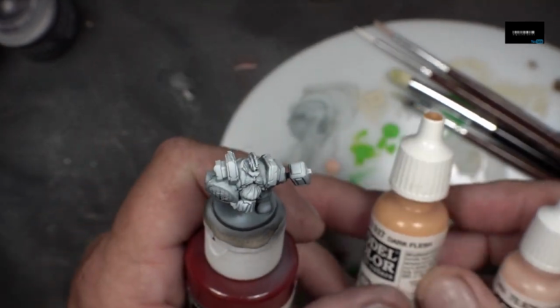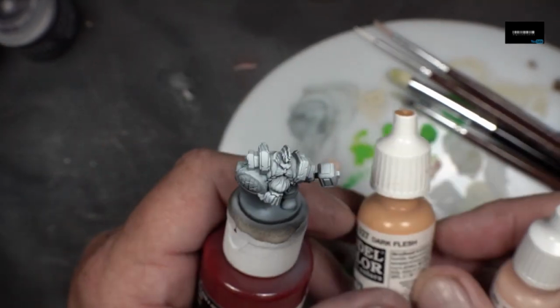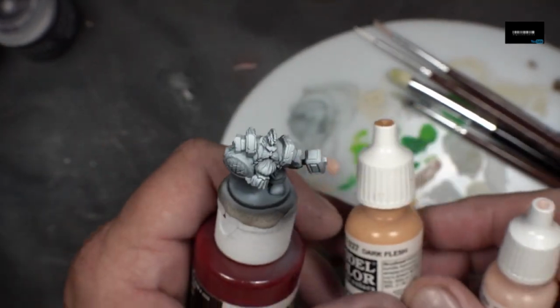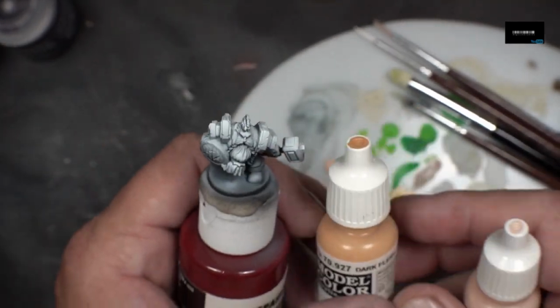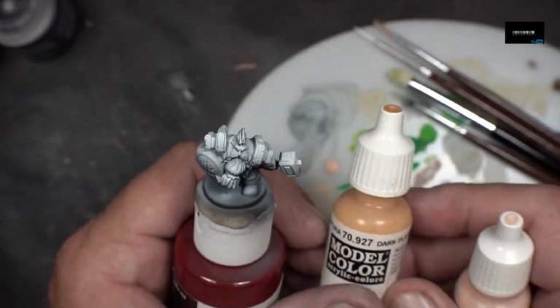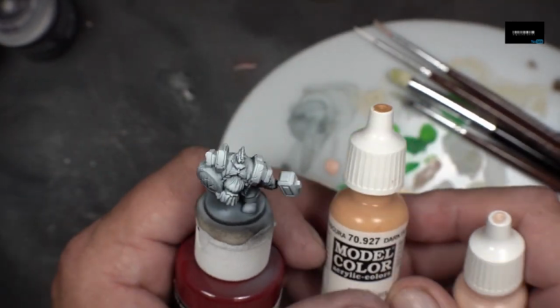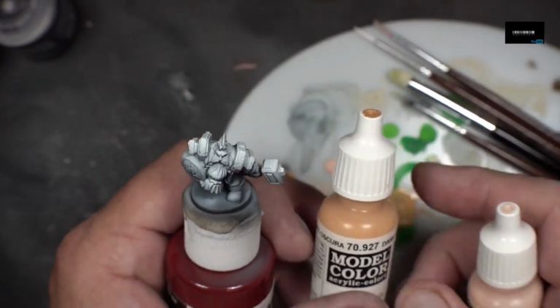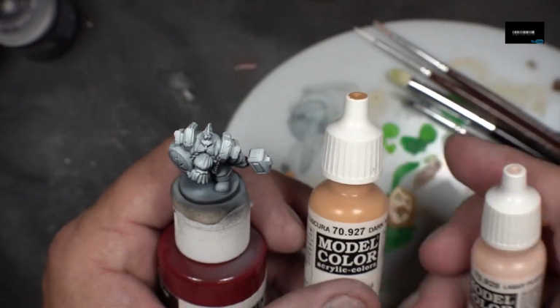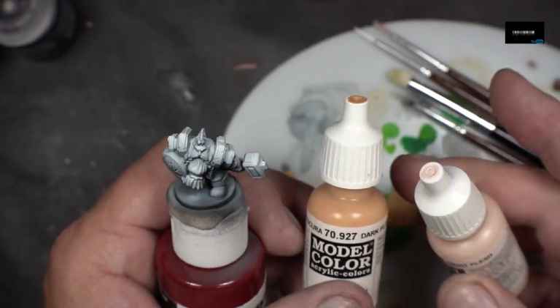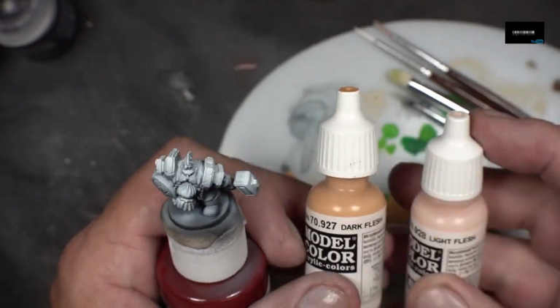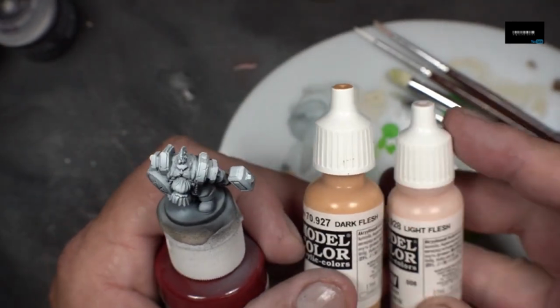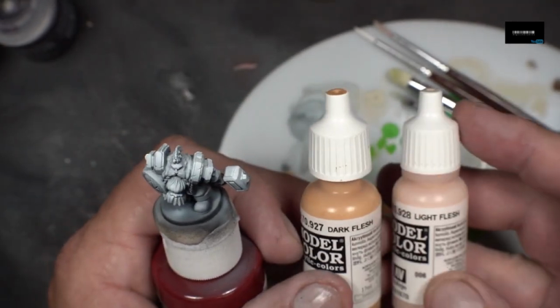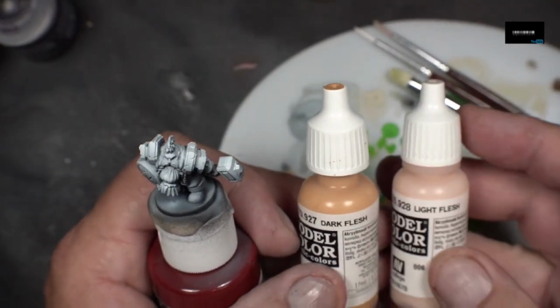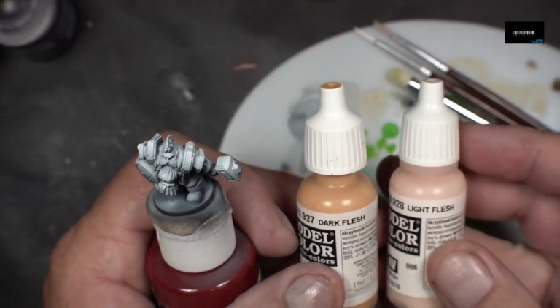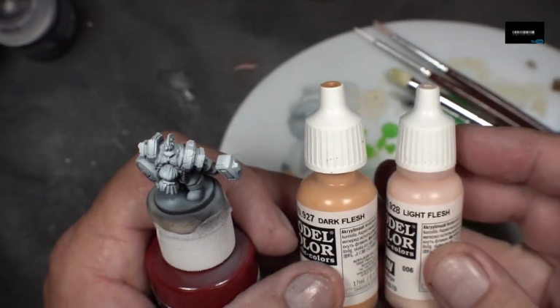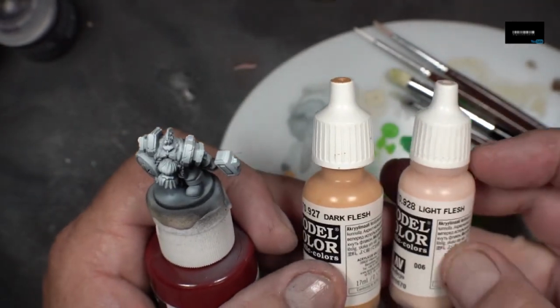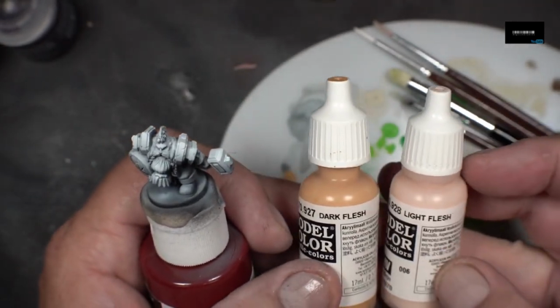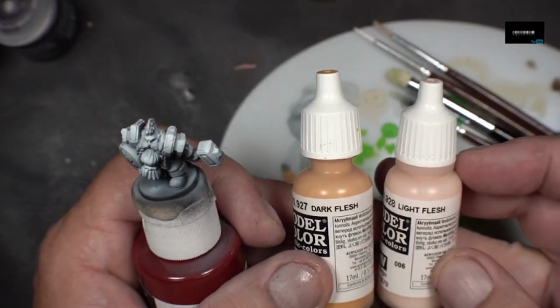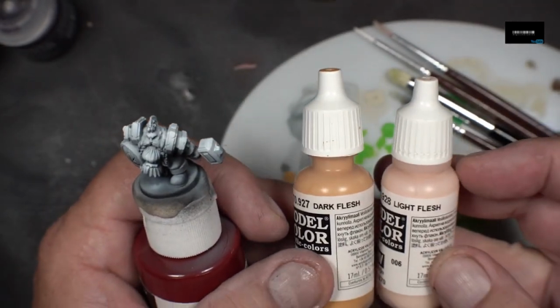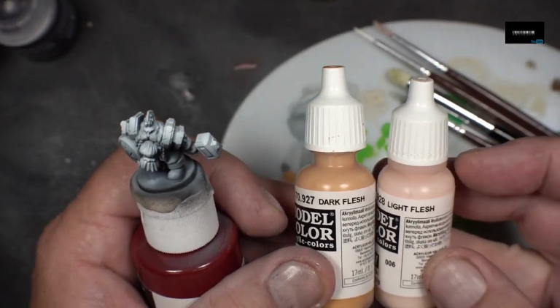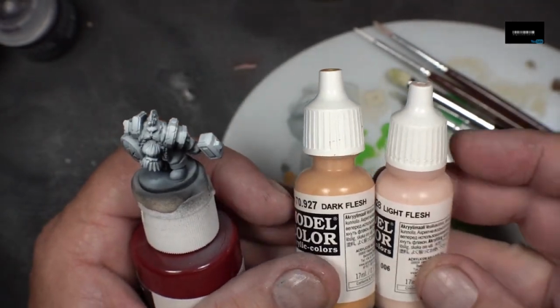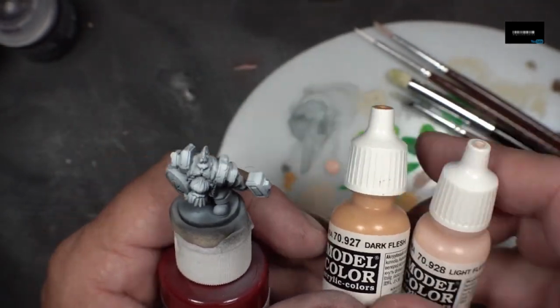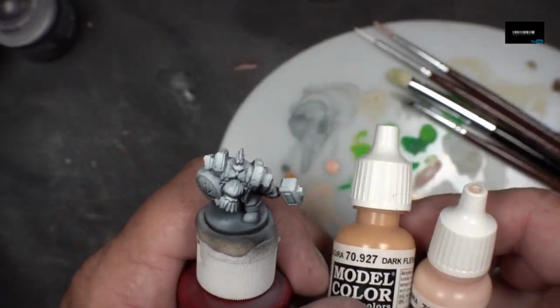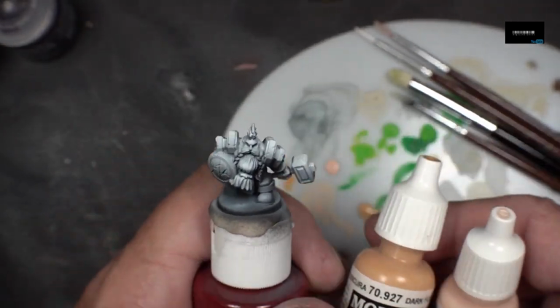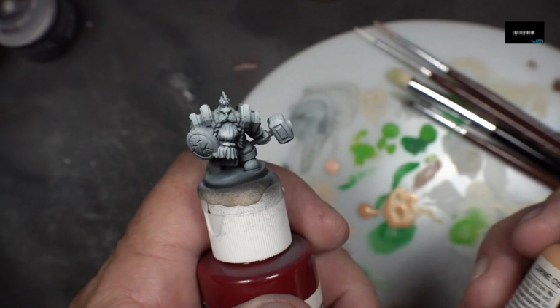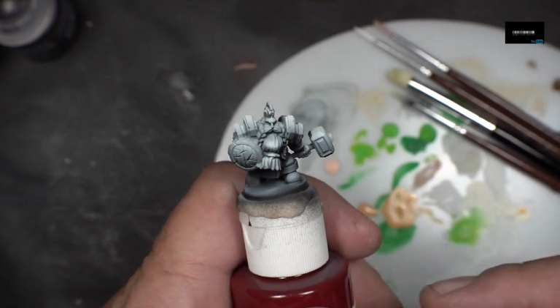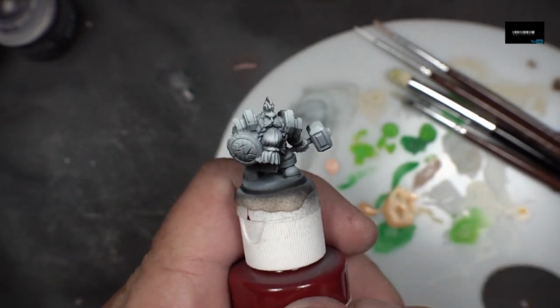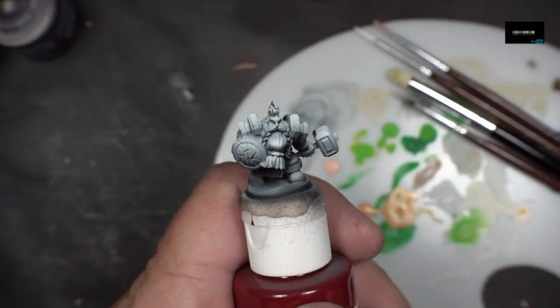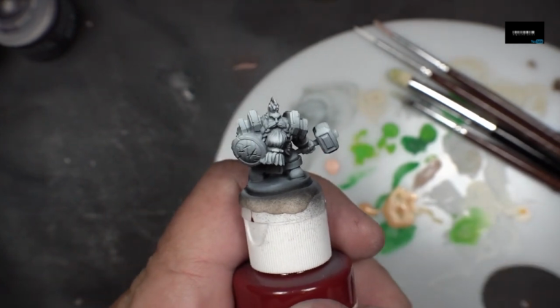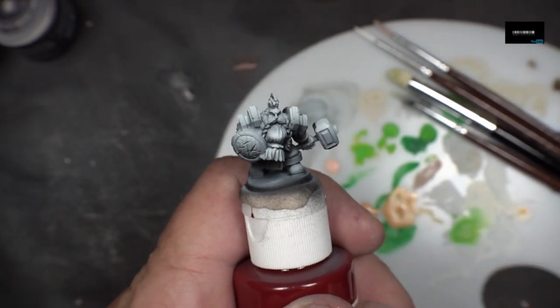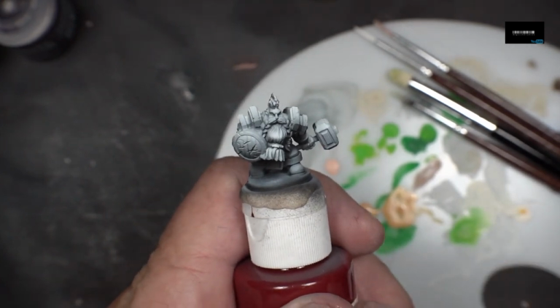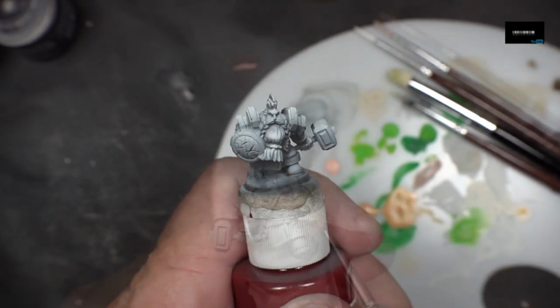Dark Flesh, Vallejo Model Color, and White Flesh, Vallejo Model Color. That's what I use for the skin.